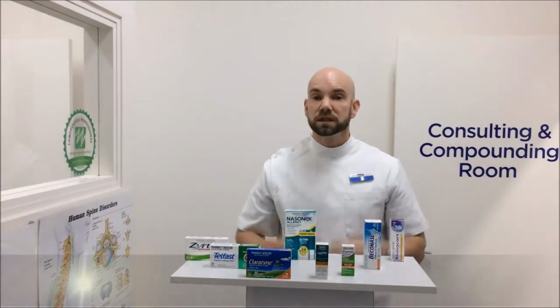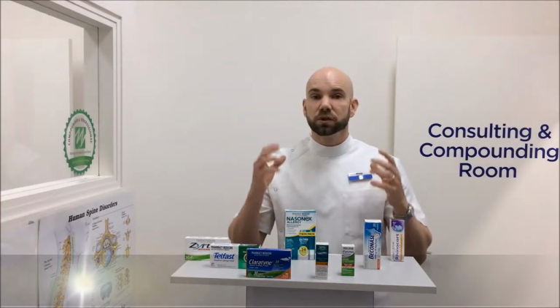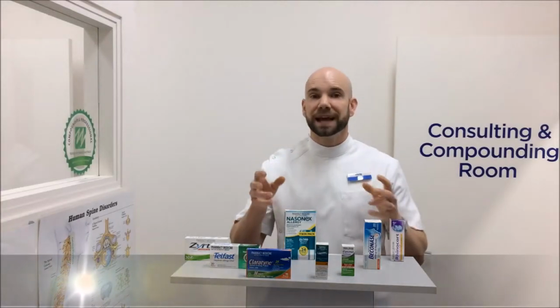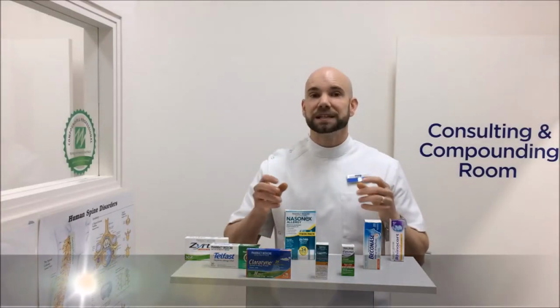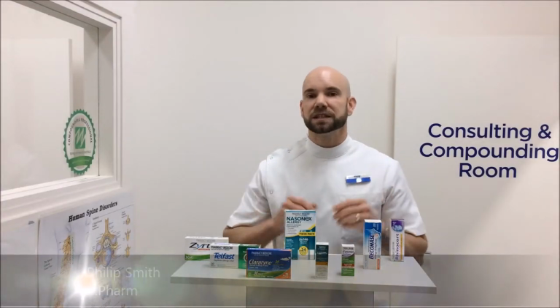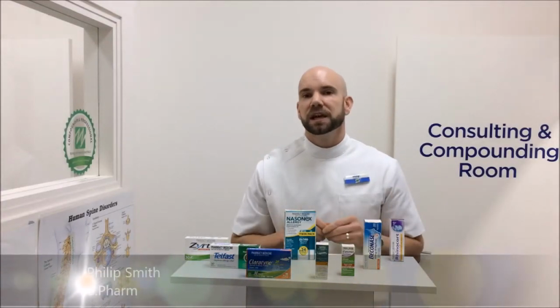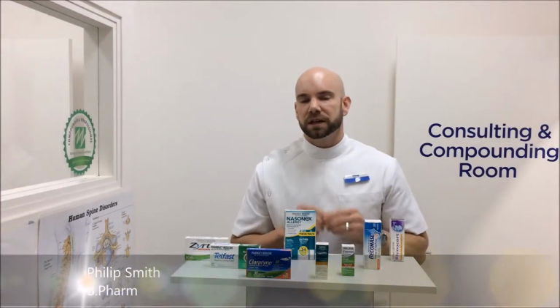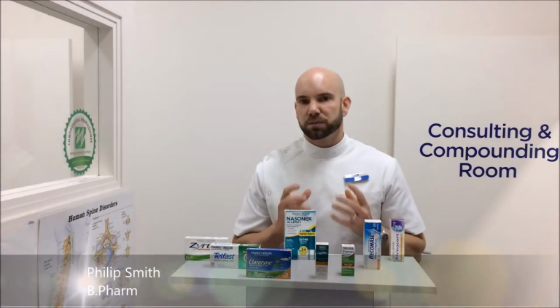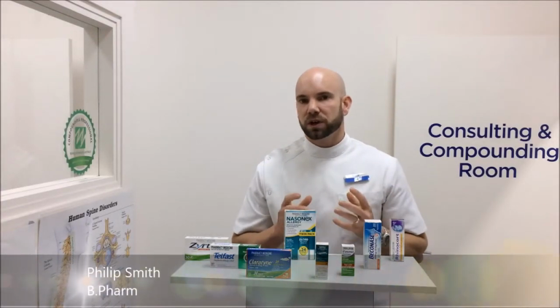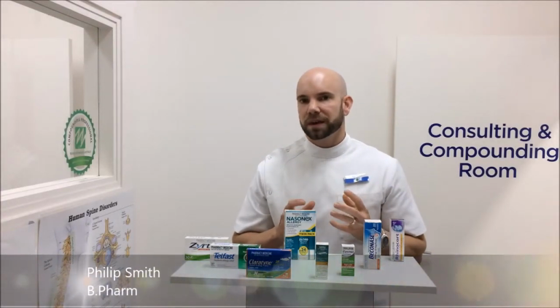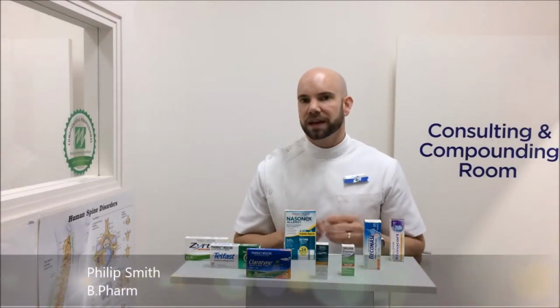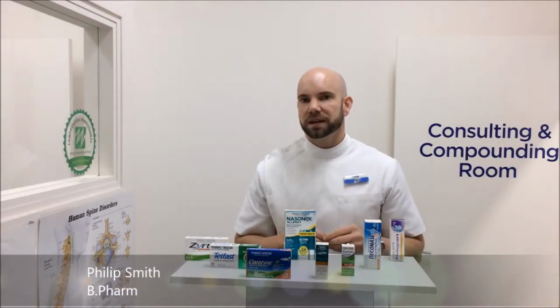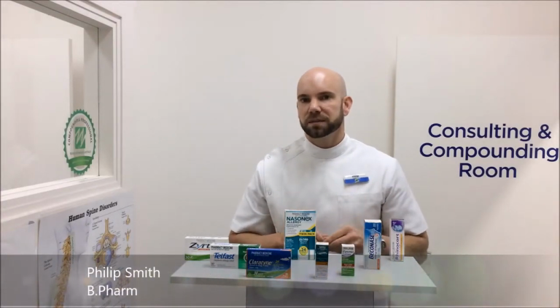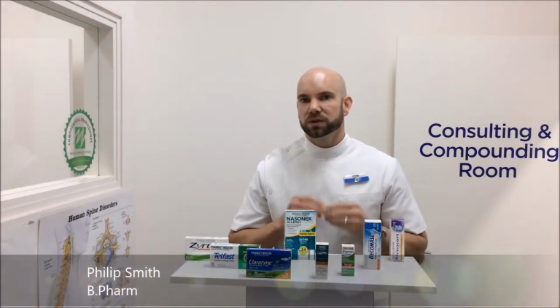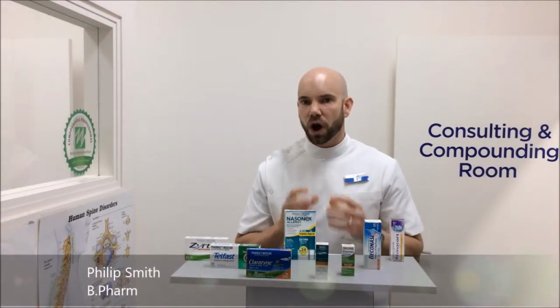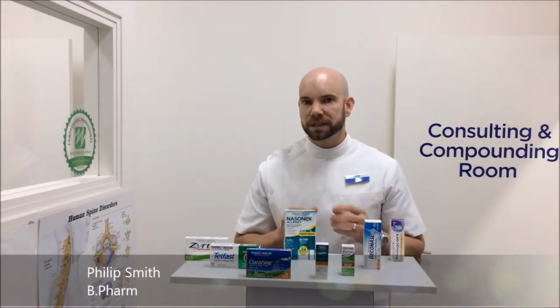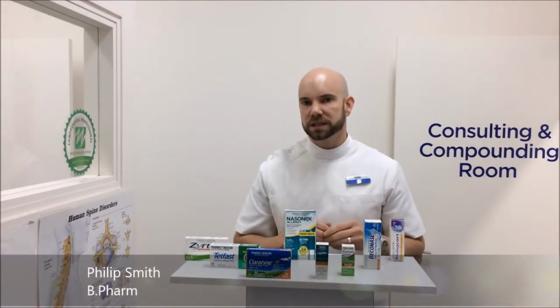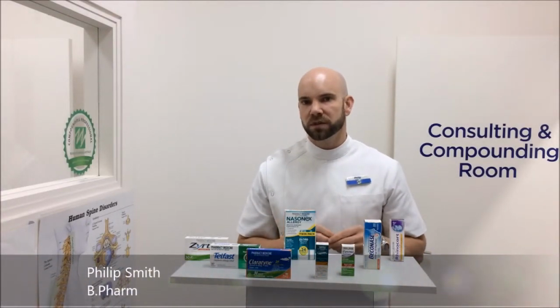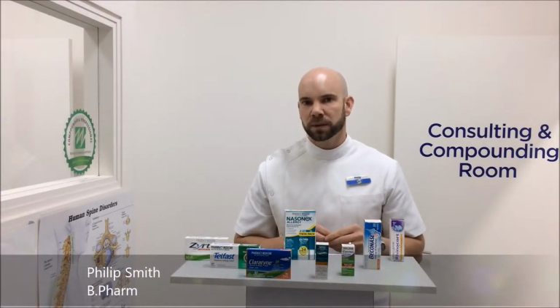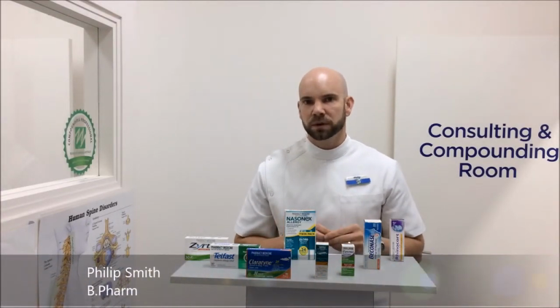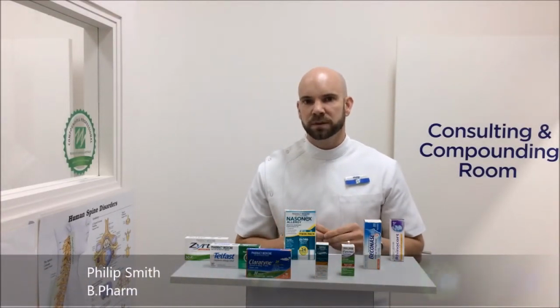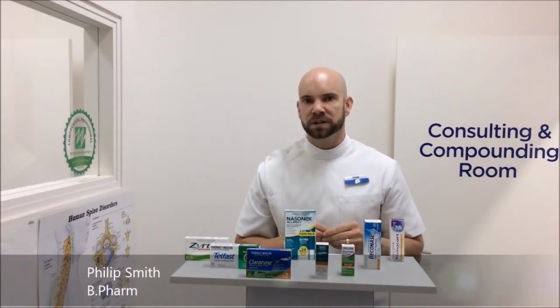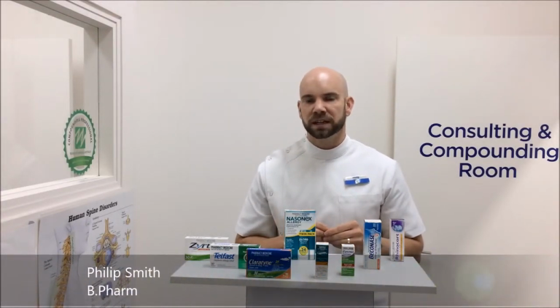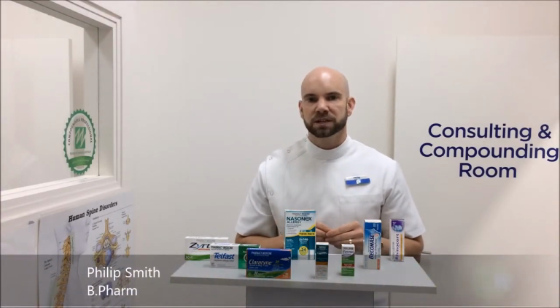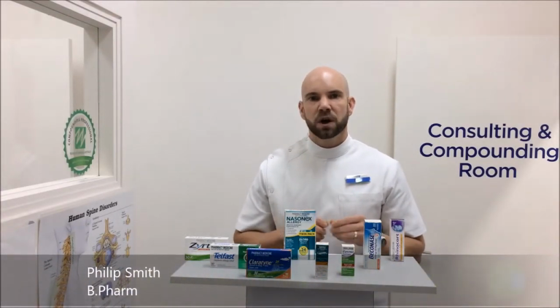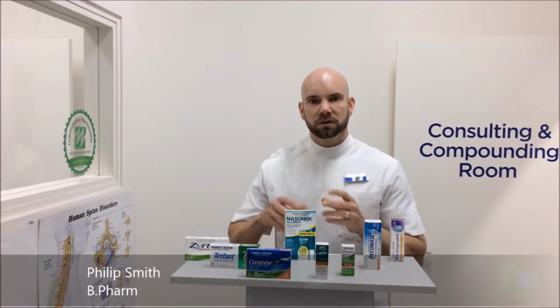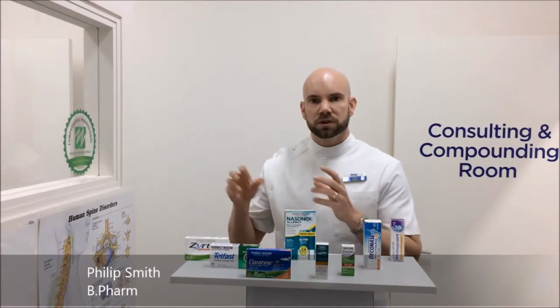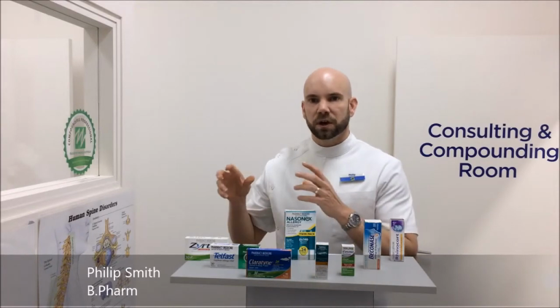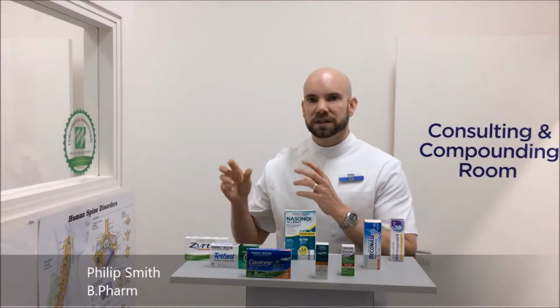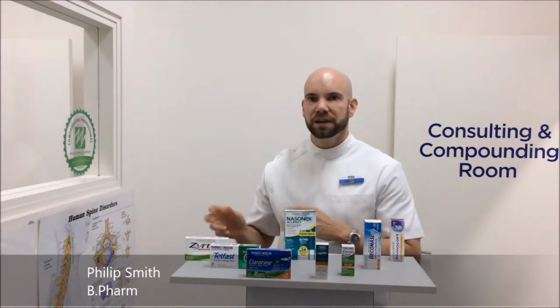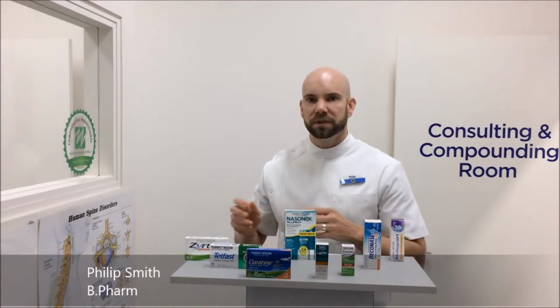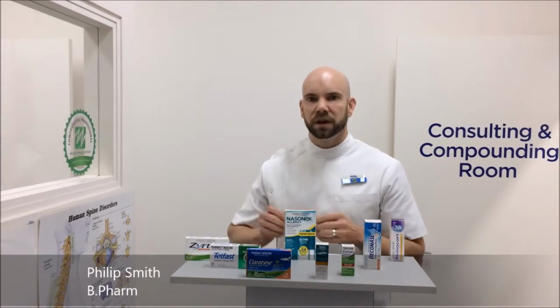So let's talk about allergies. Now it's springtime again, and that is the most common season for people to experience allergies, also known as hay fever.